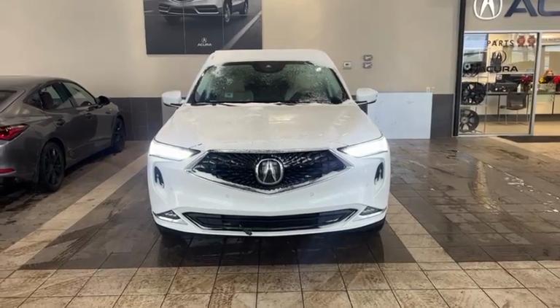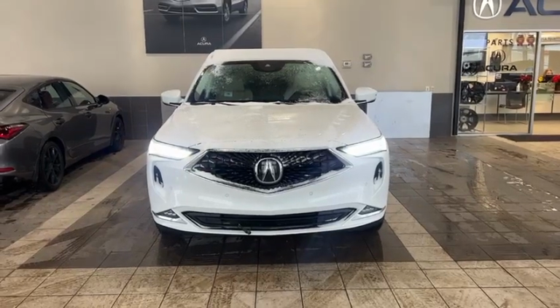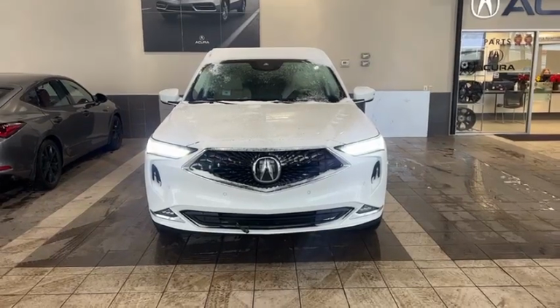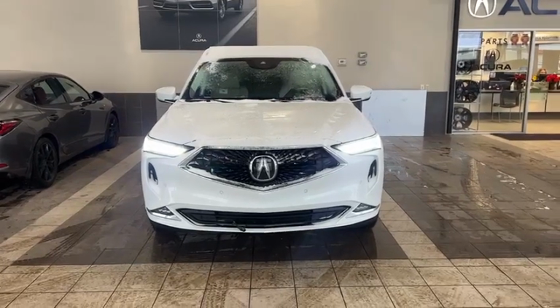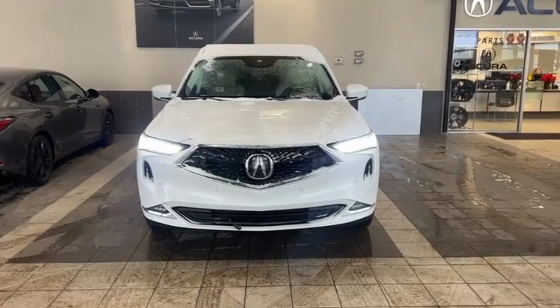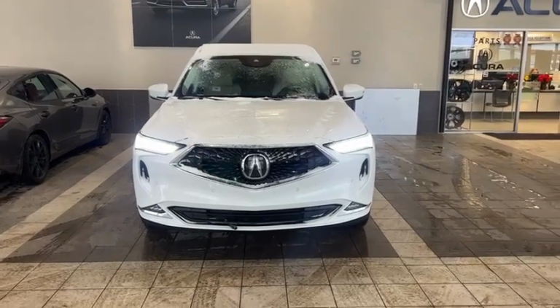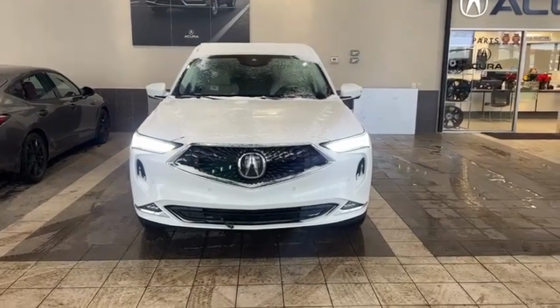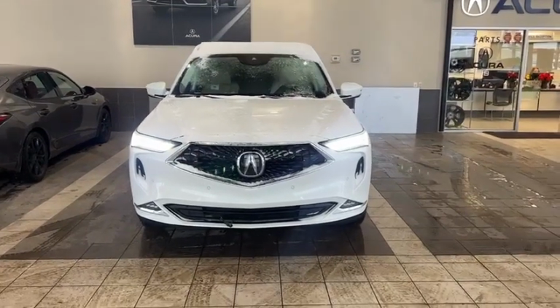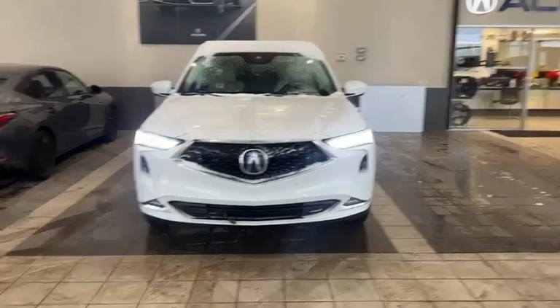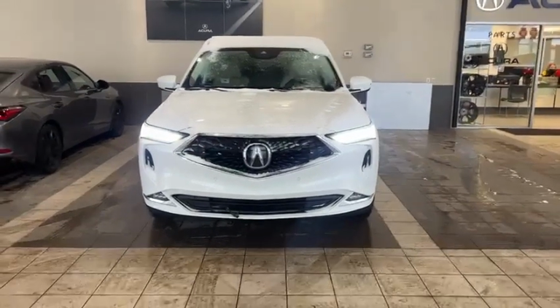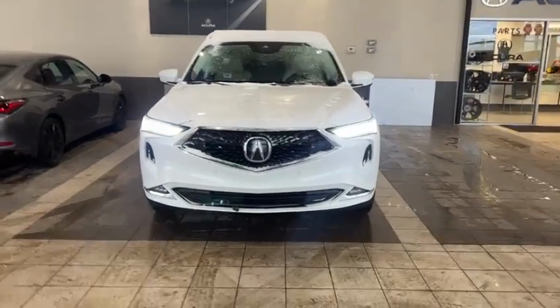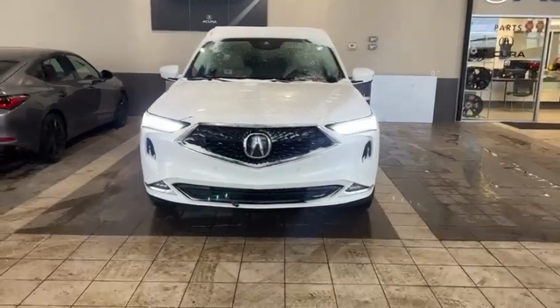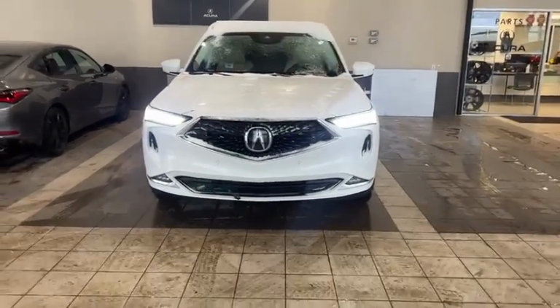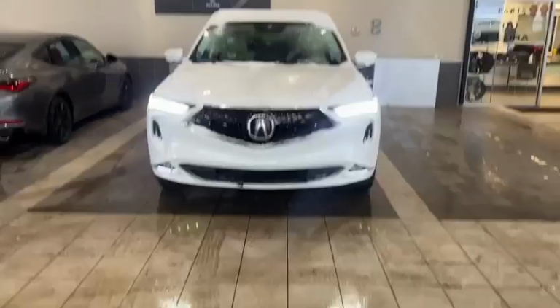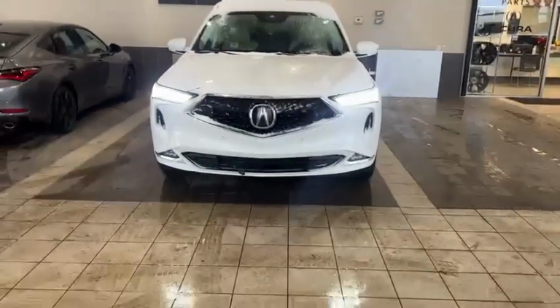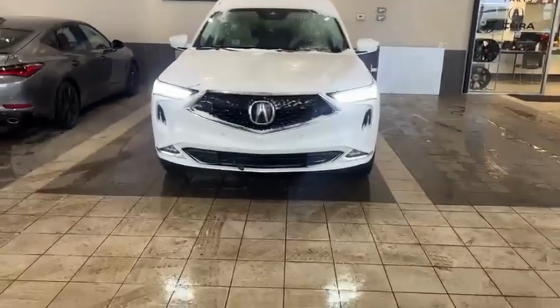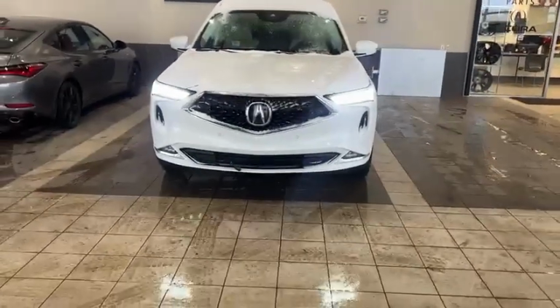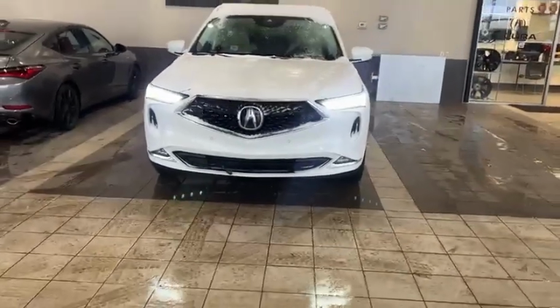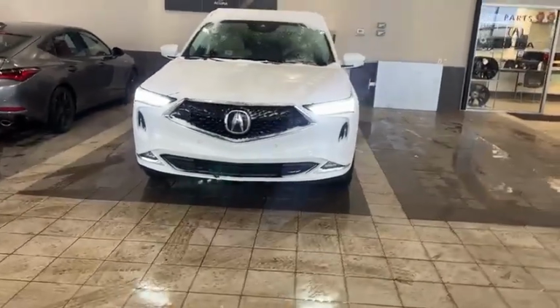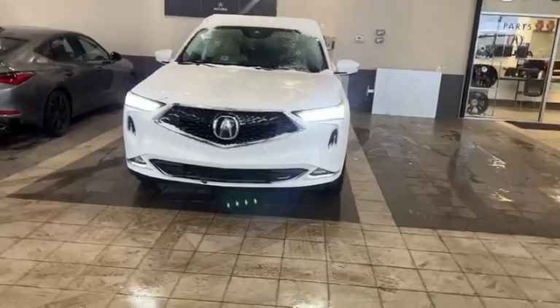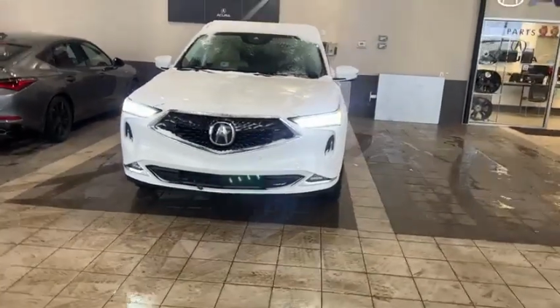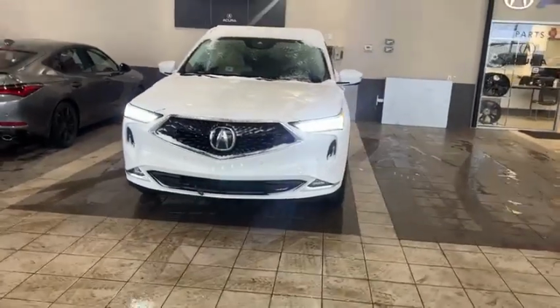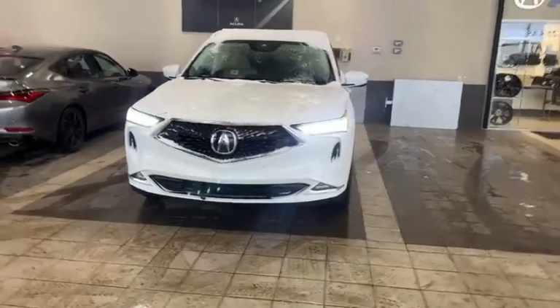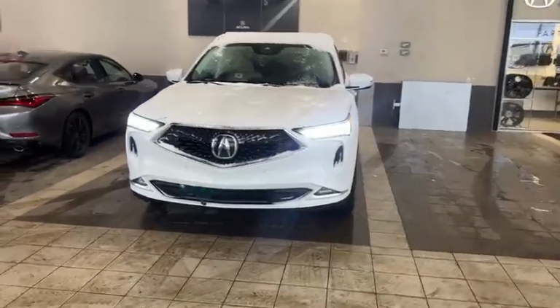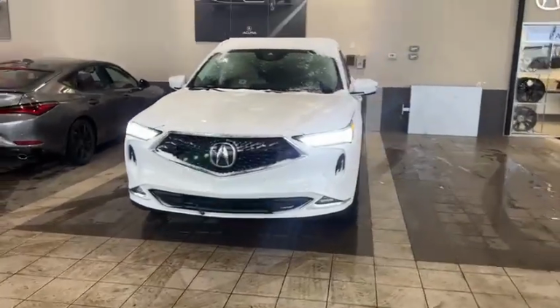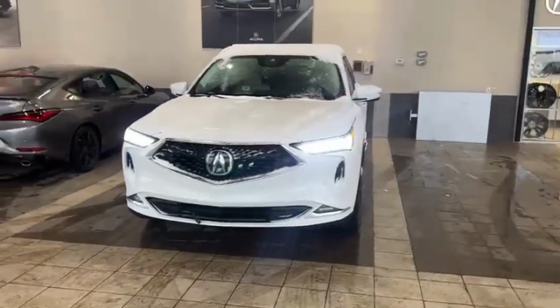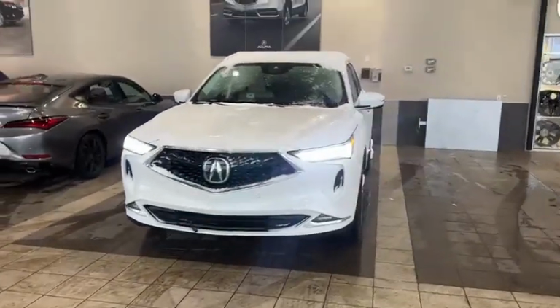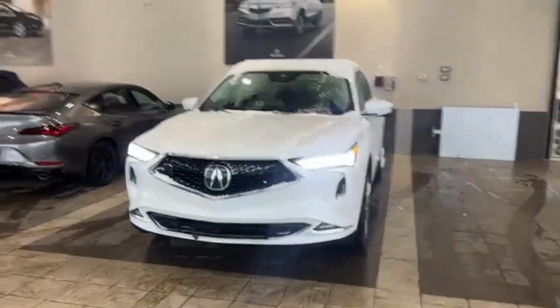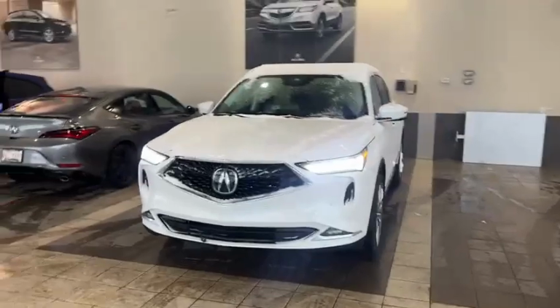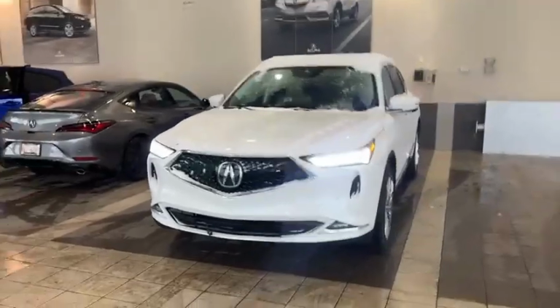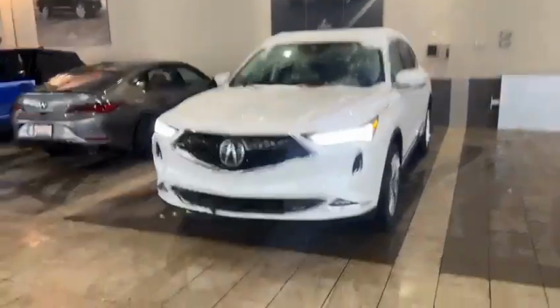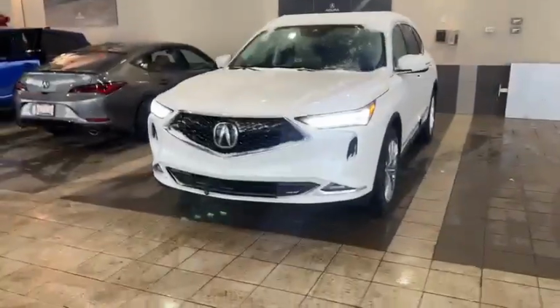Hello, this is Yosef here with Southview Acura. Here I have the 2023 Acura MDX.